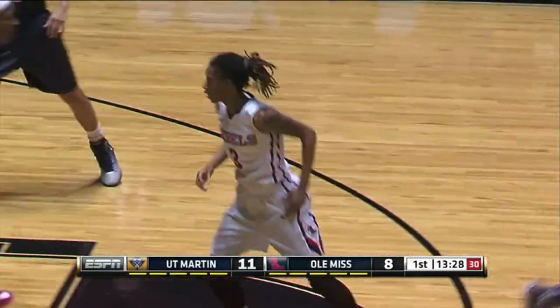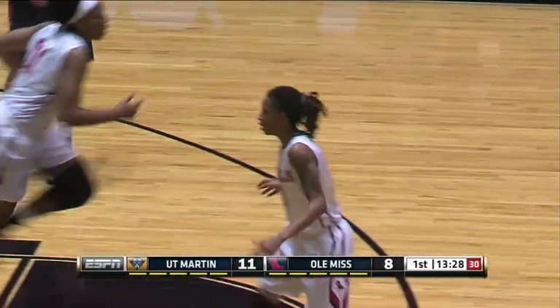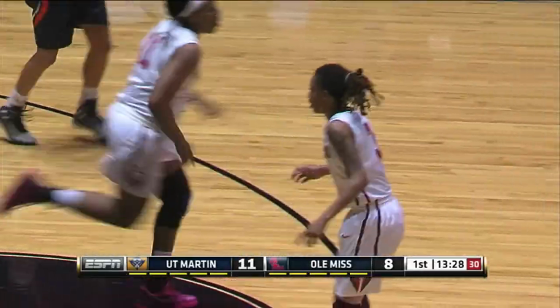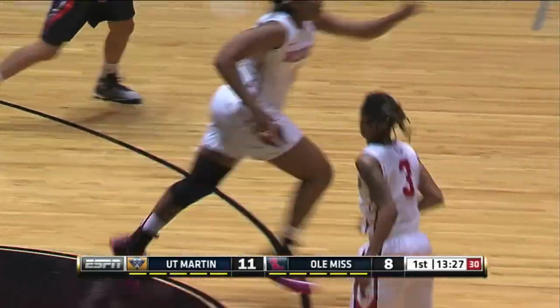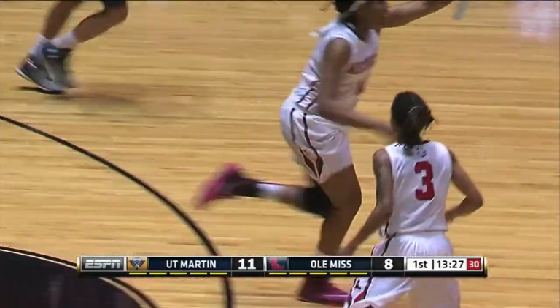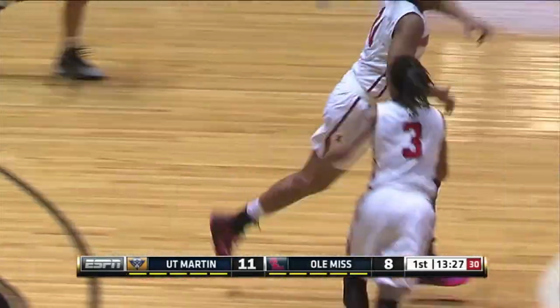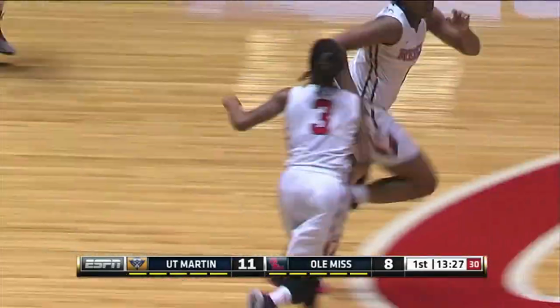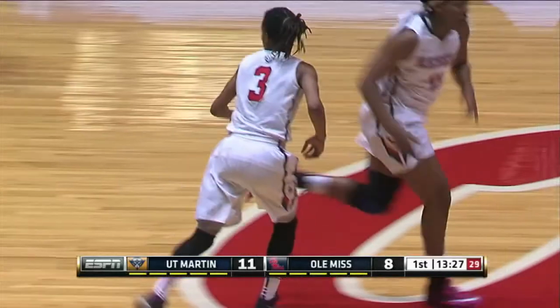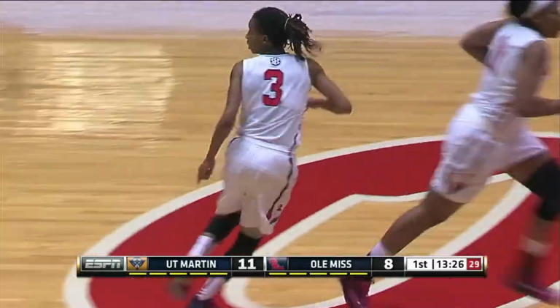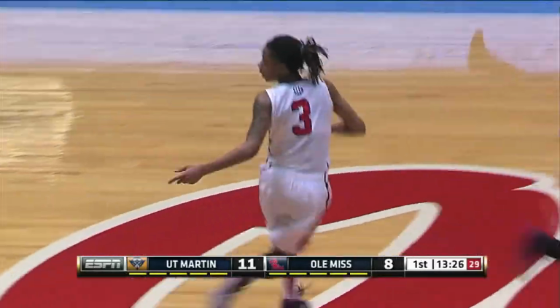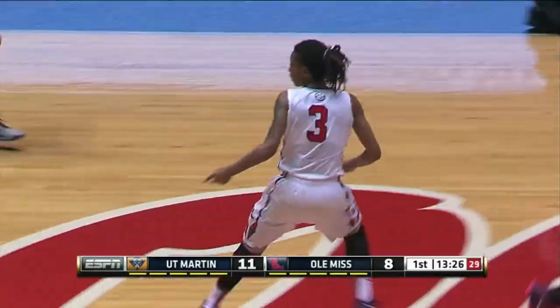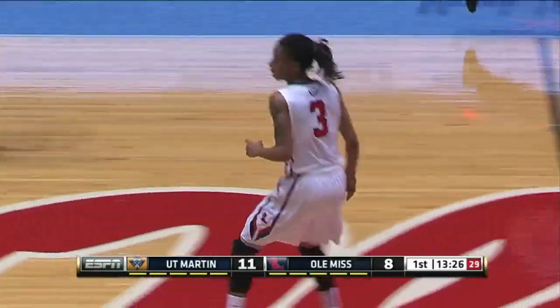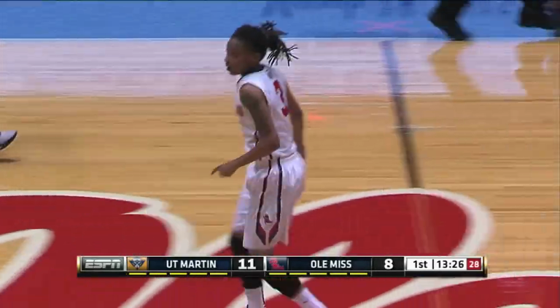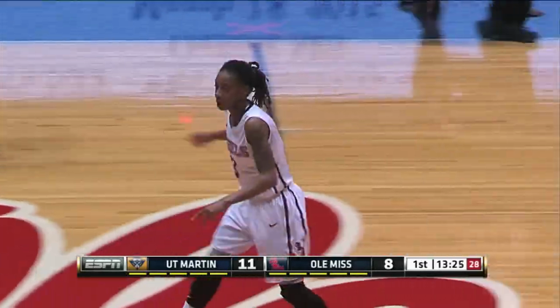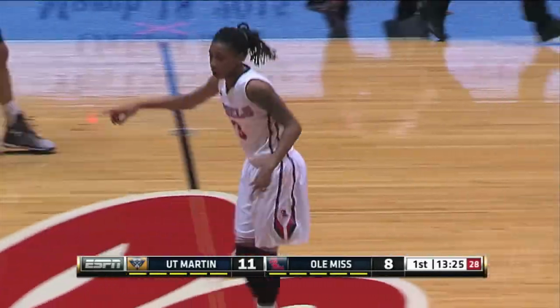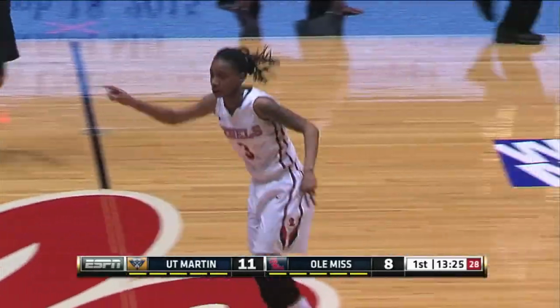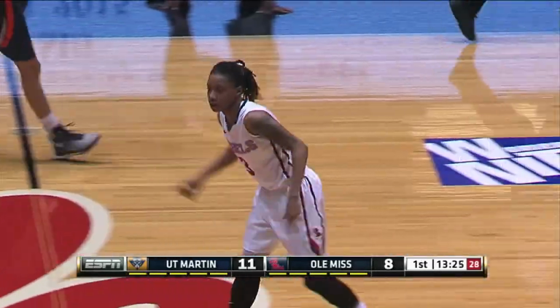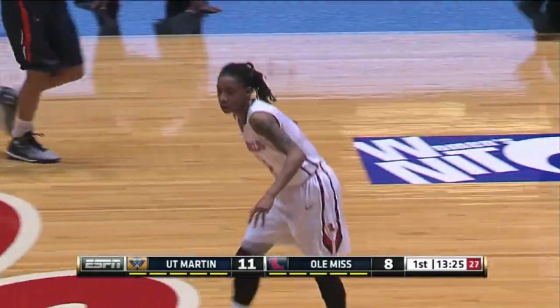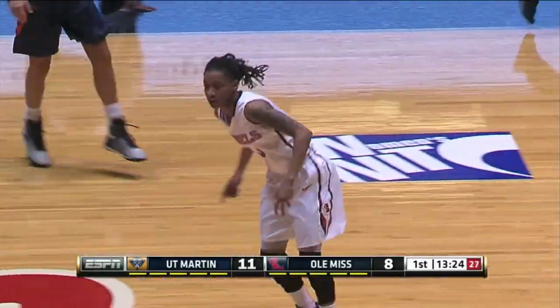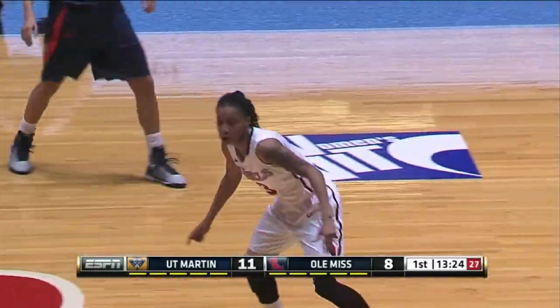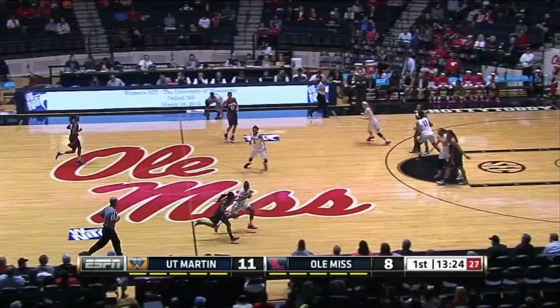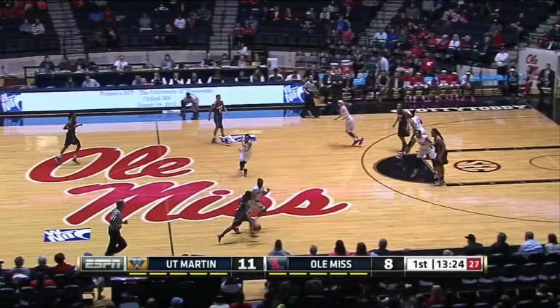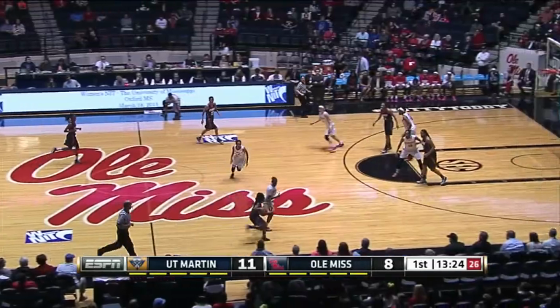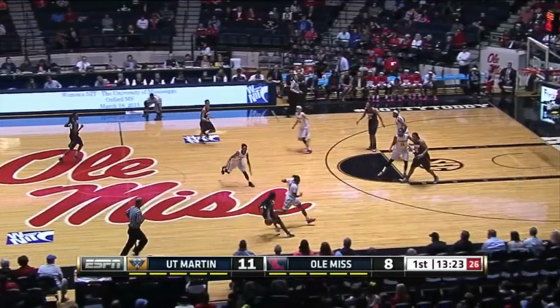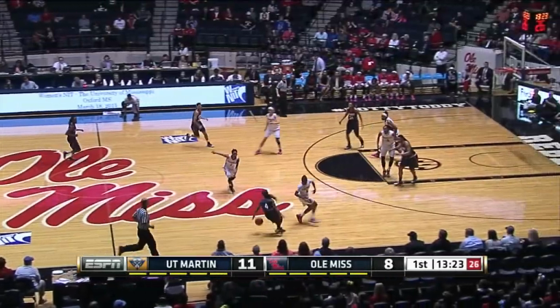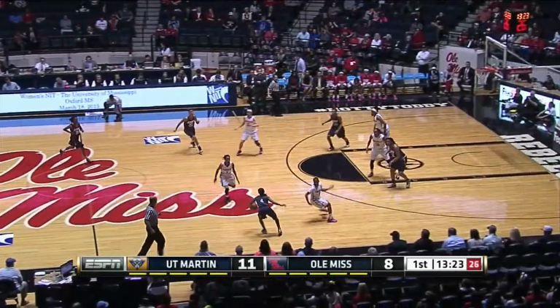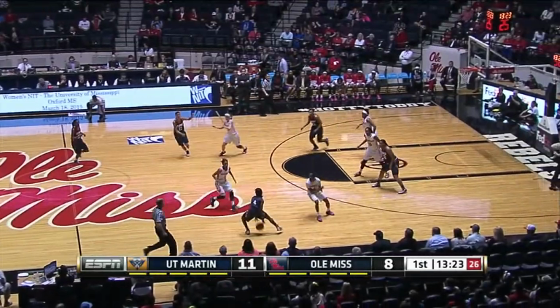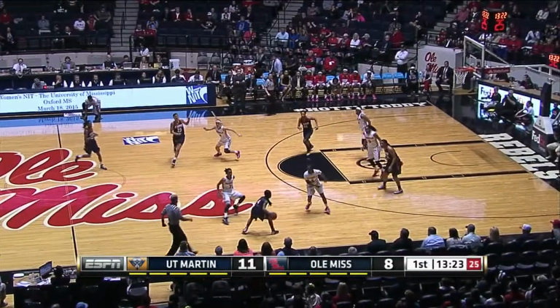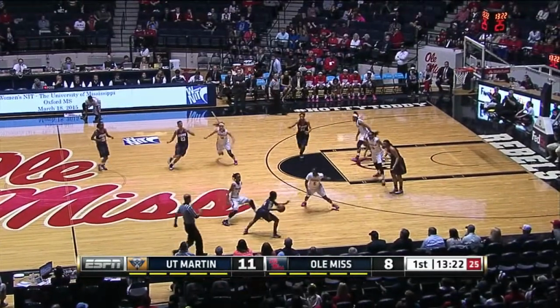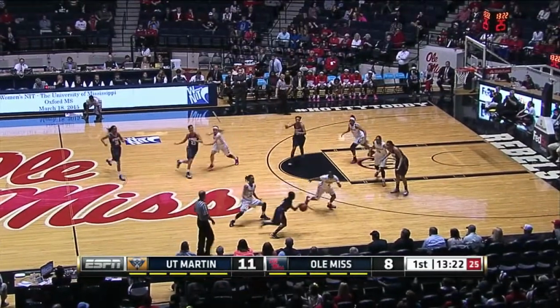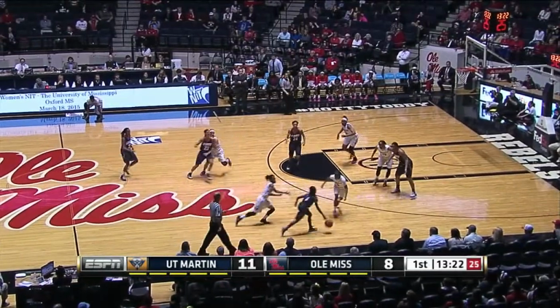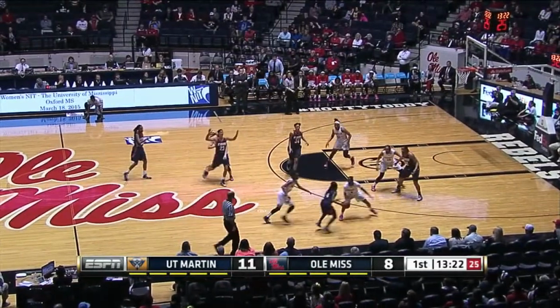Strong move there by Queen Hayes, she gets to the inside. Rebels got the lead back to three. It's 11-8, UT Martin with the advantage.